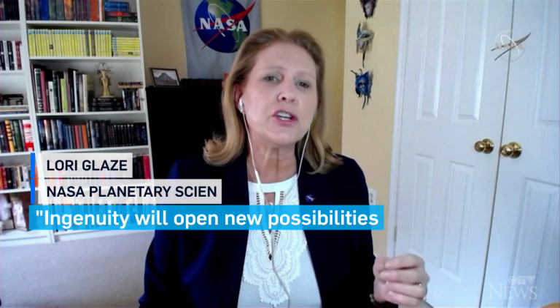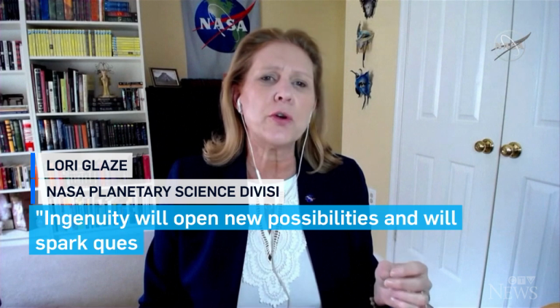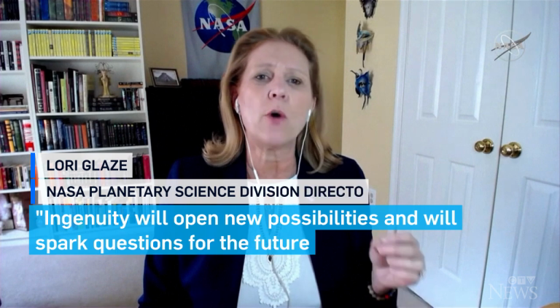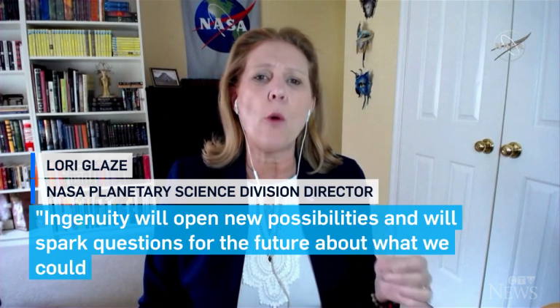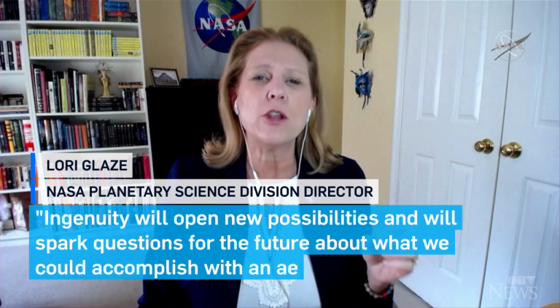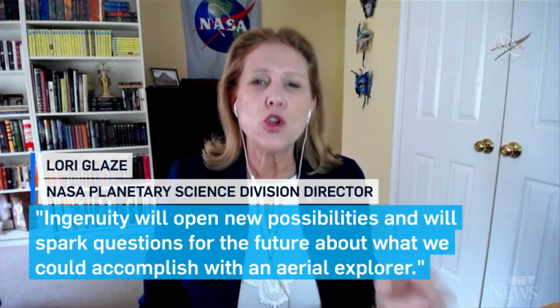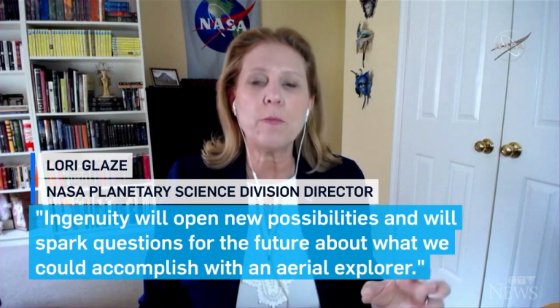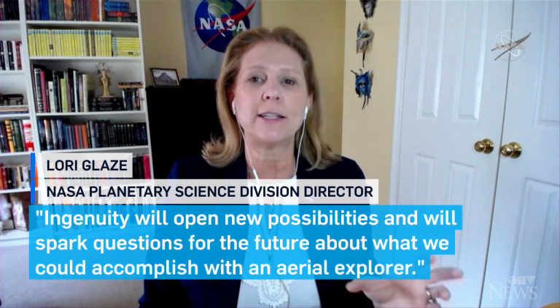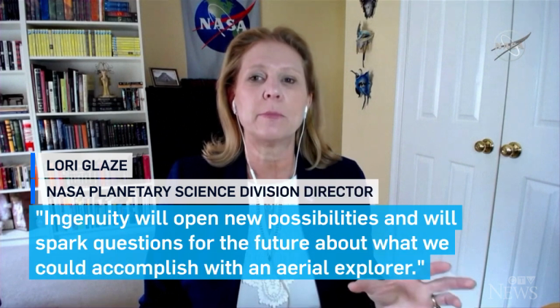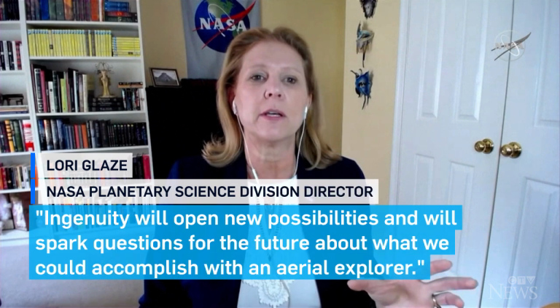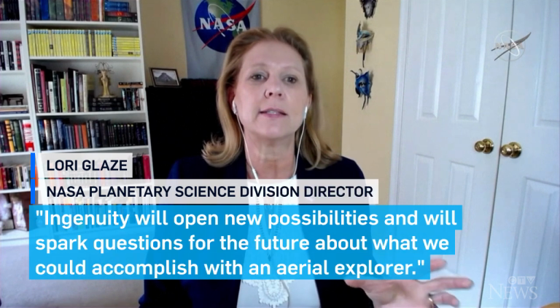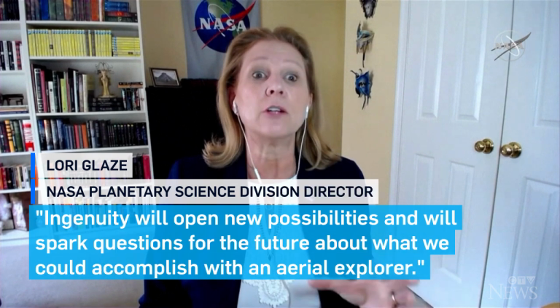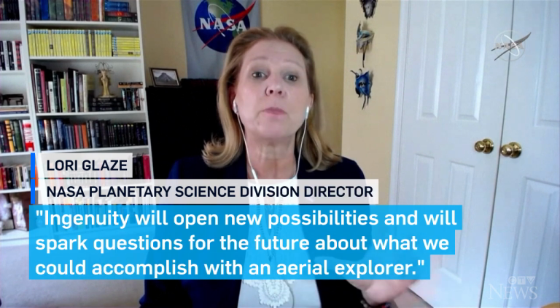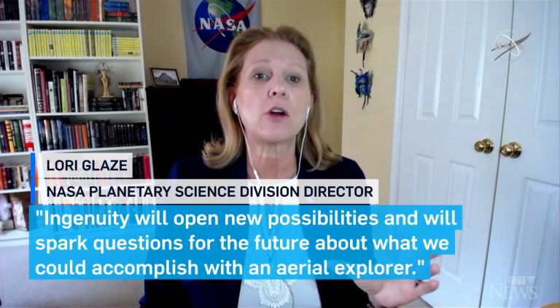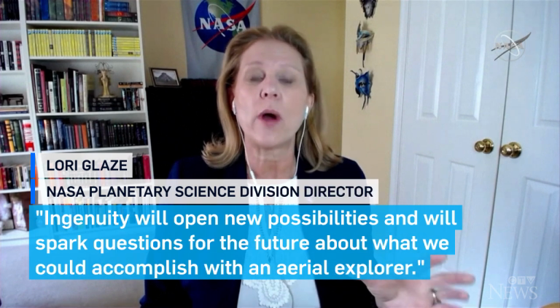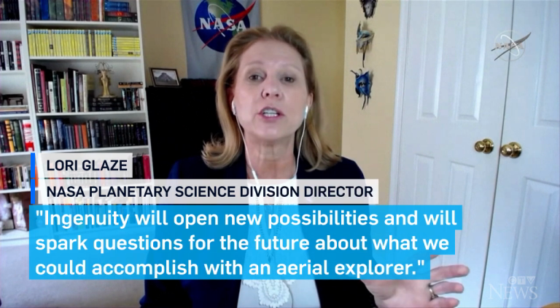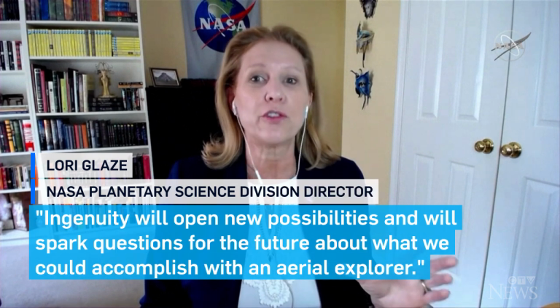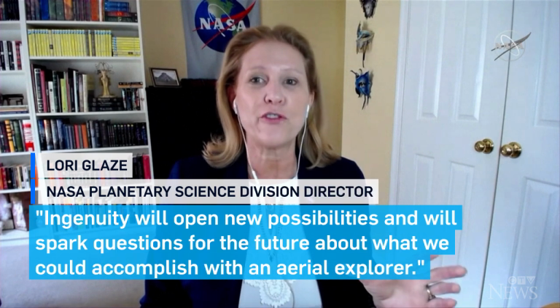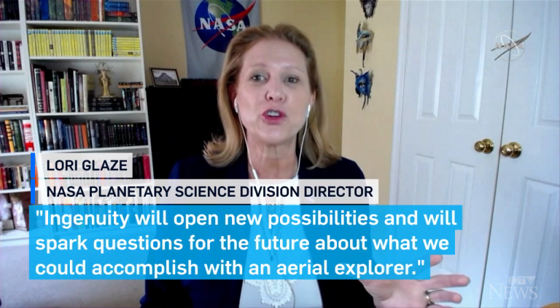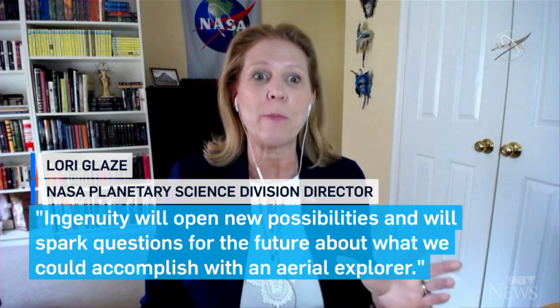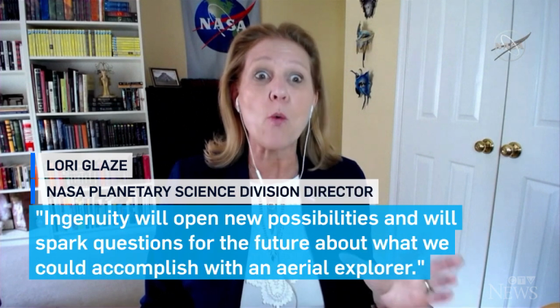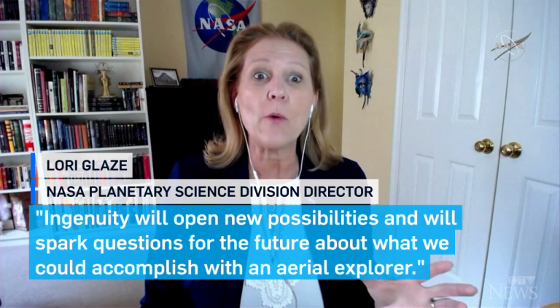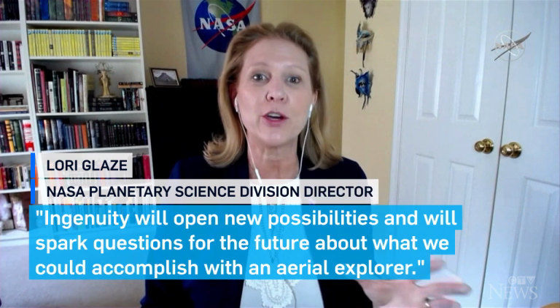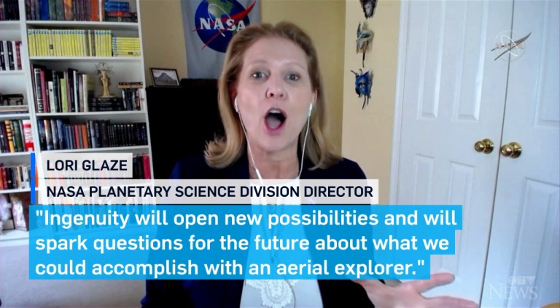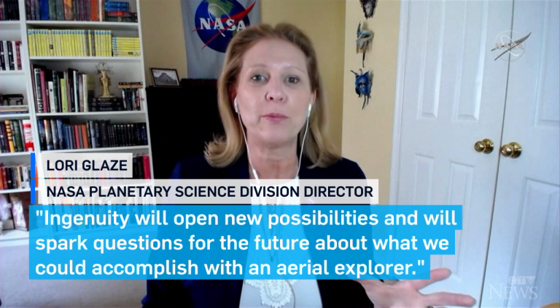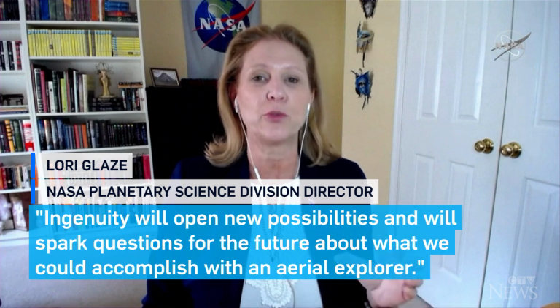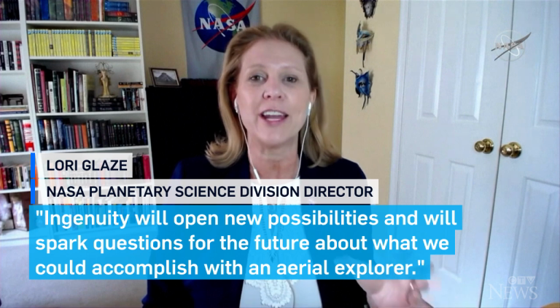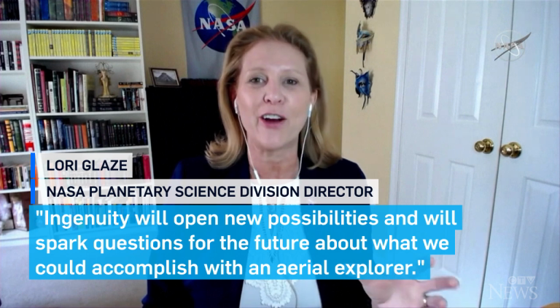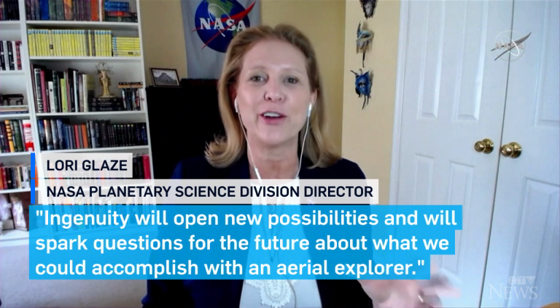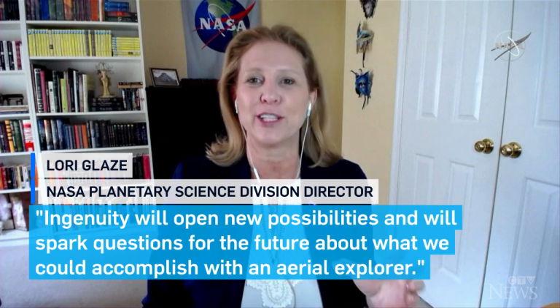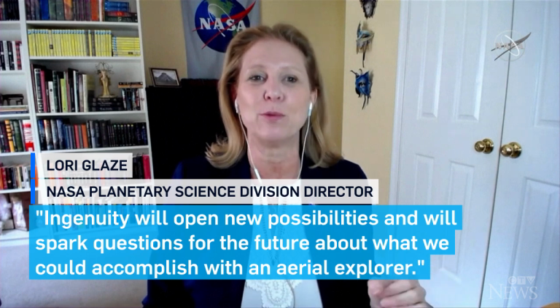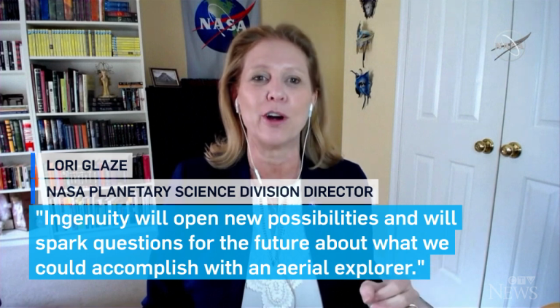Ingenuity will open new possibilities and will spark questions for the future about what we could accomplish with an aerial explorer.